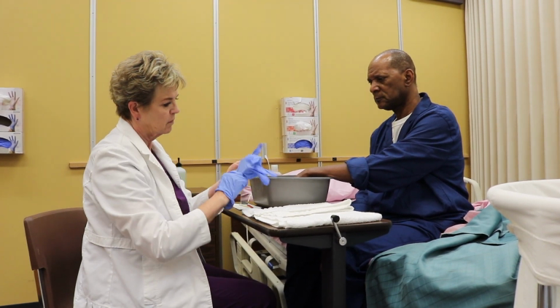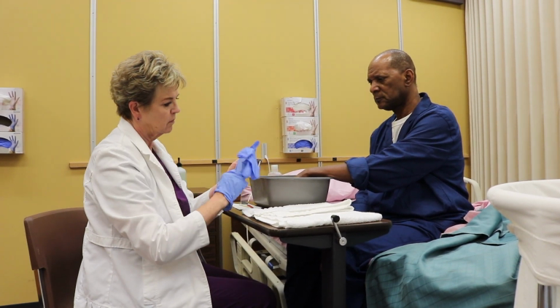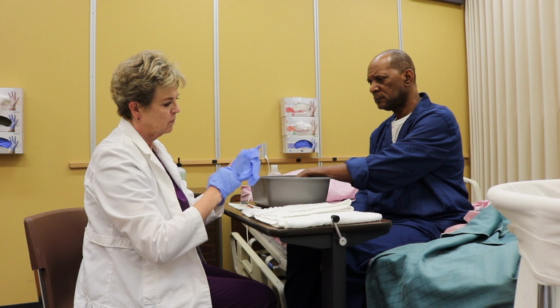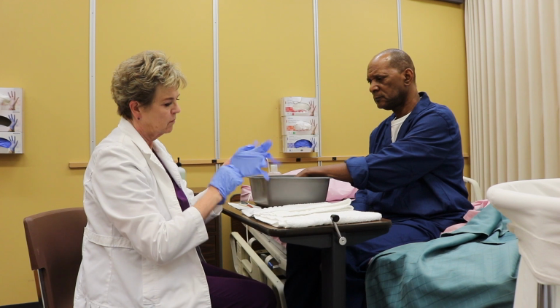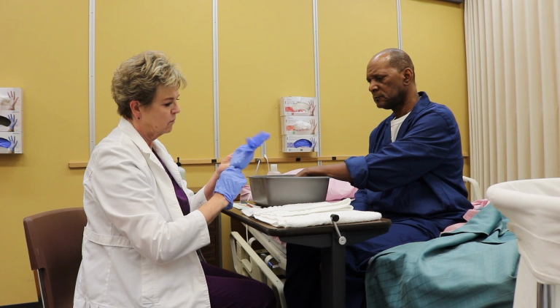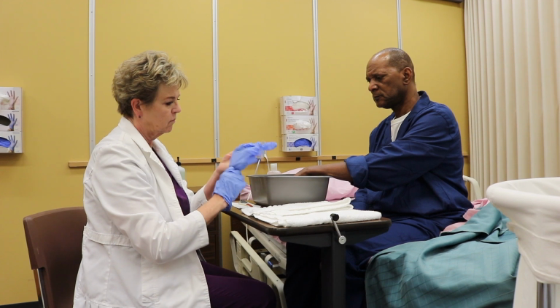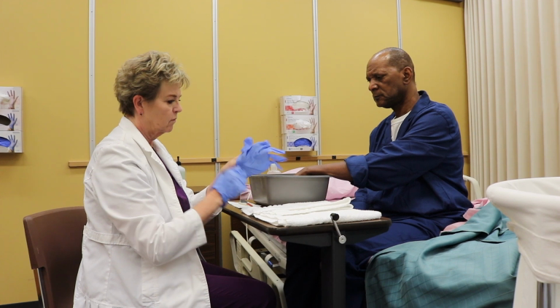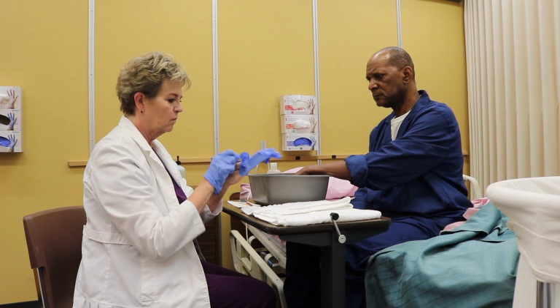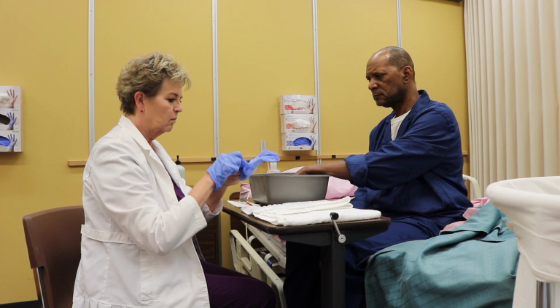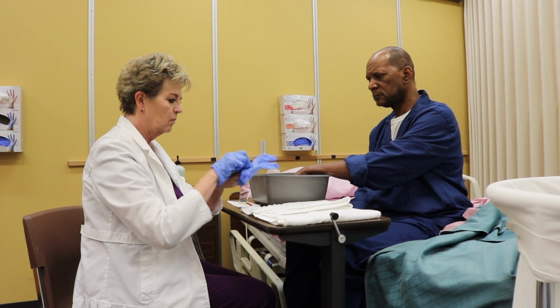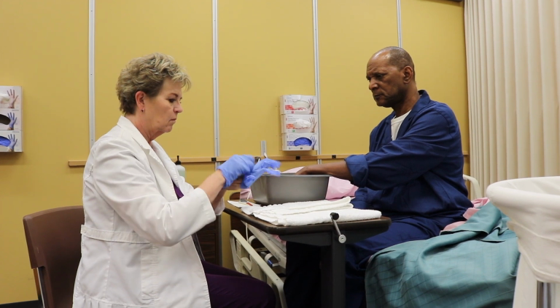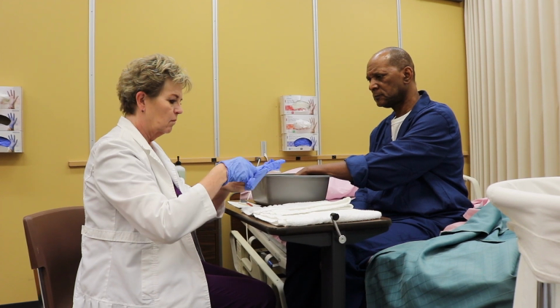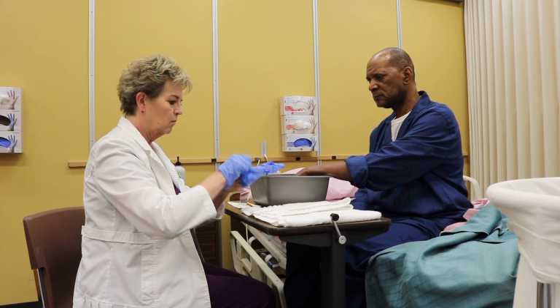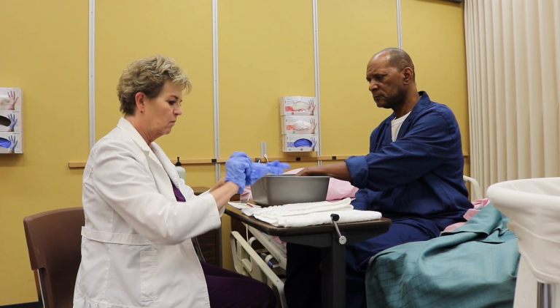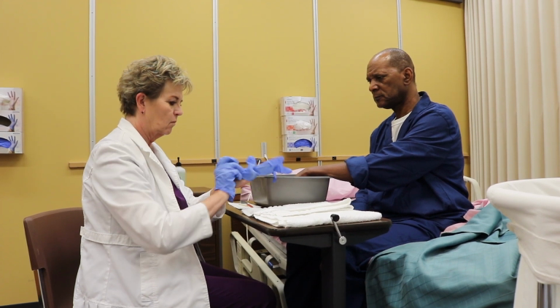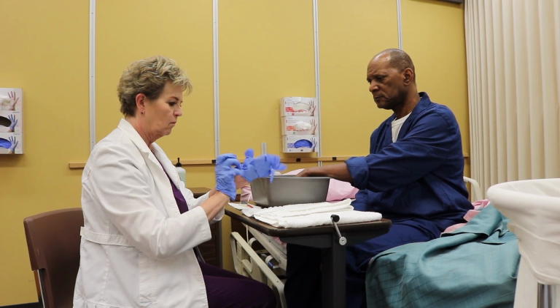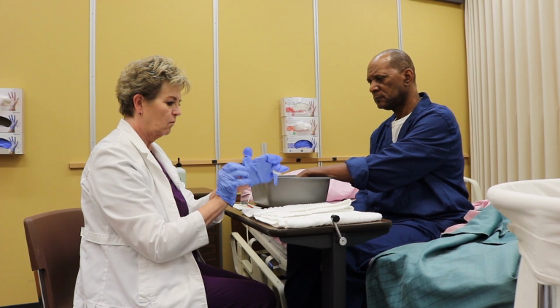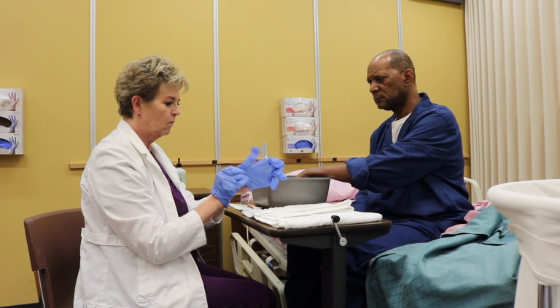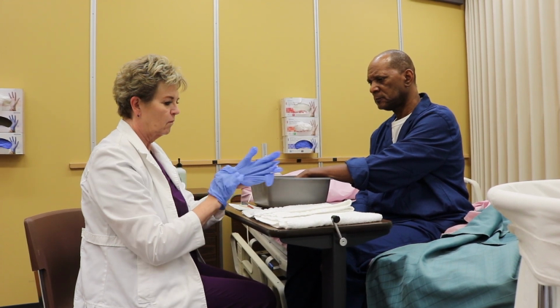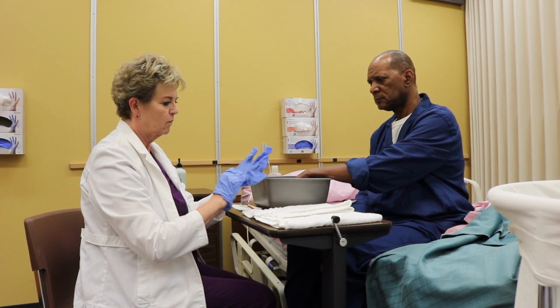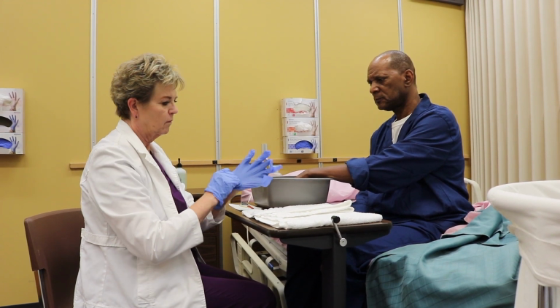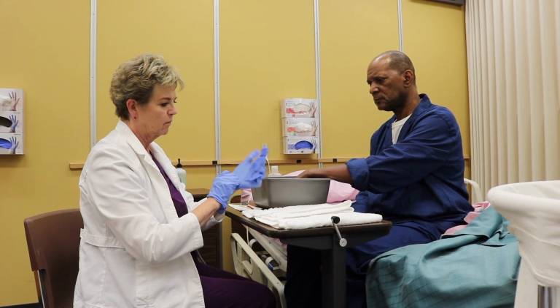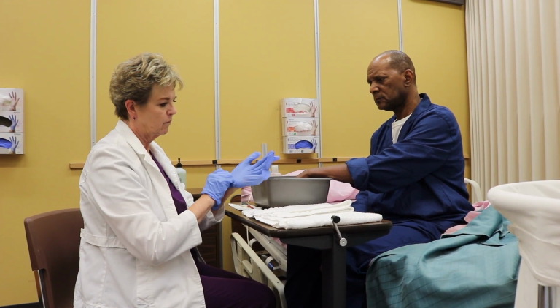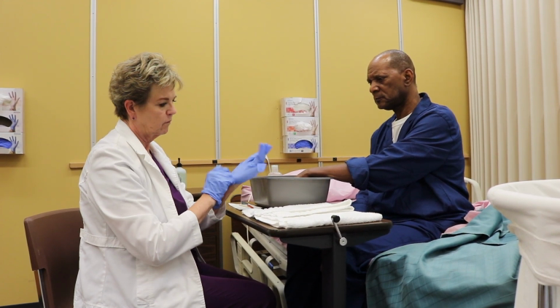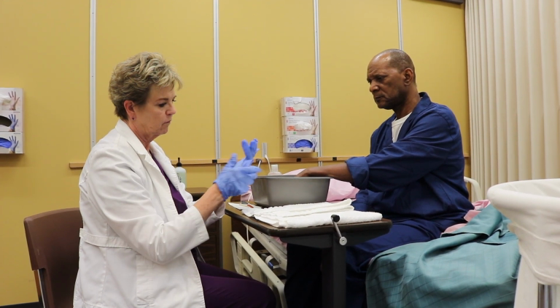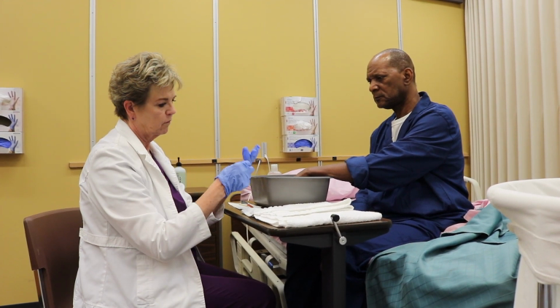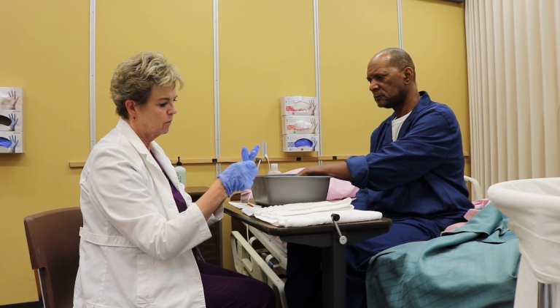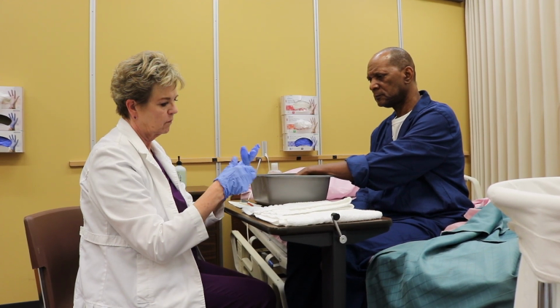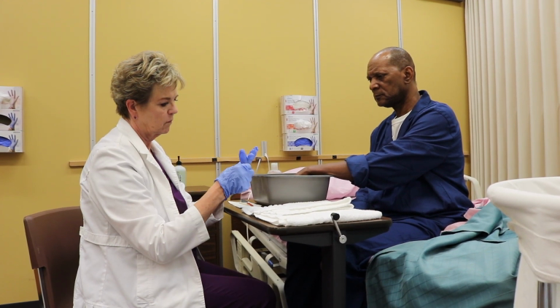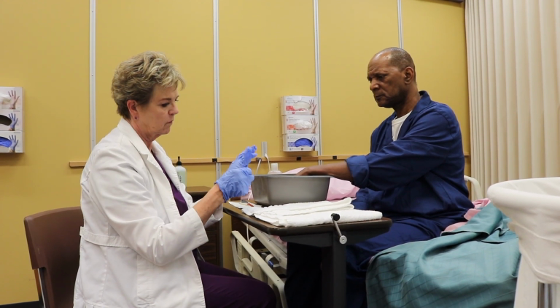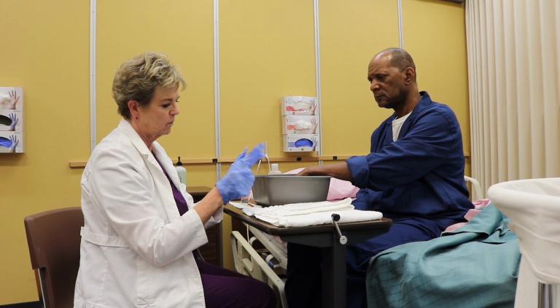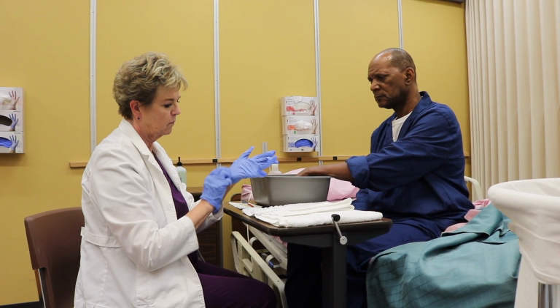Apply gloves. Dry the resident's hands and place their hands on a towel for nail trimming.